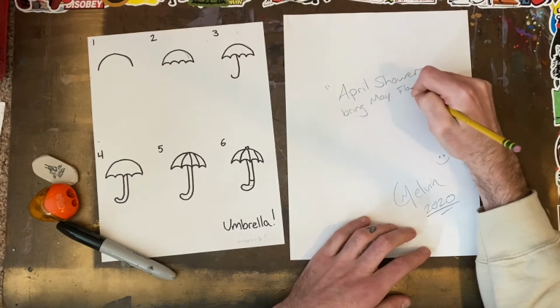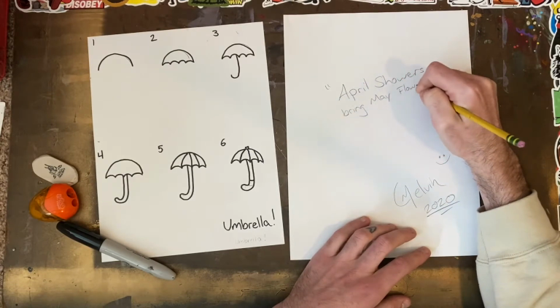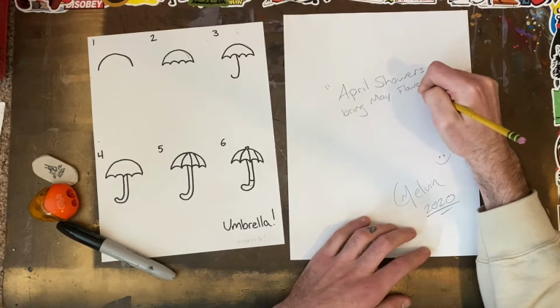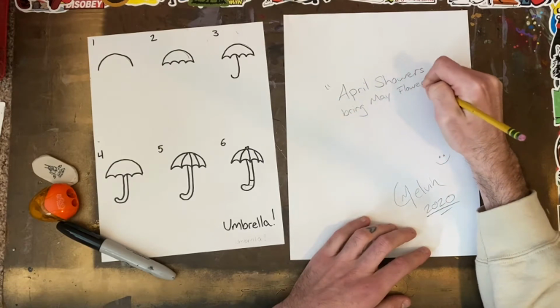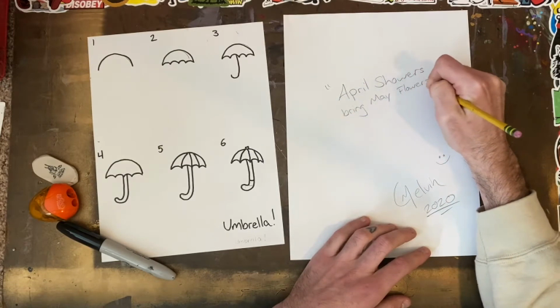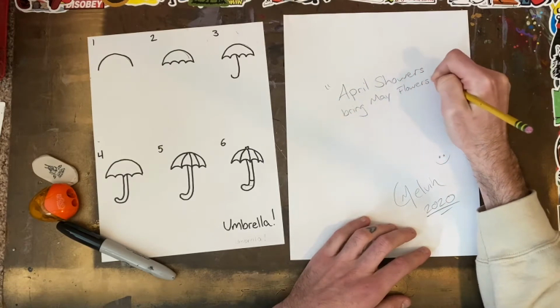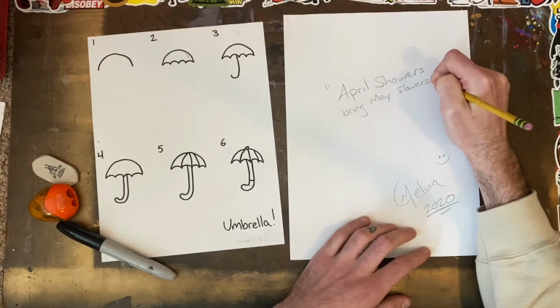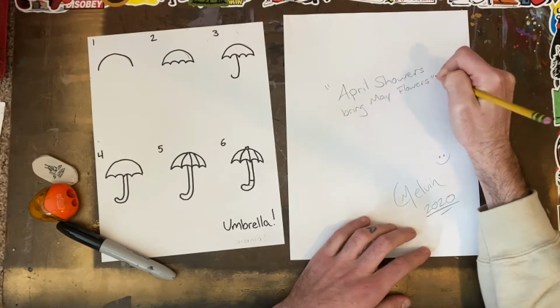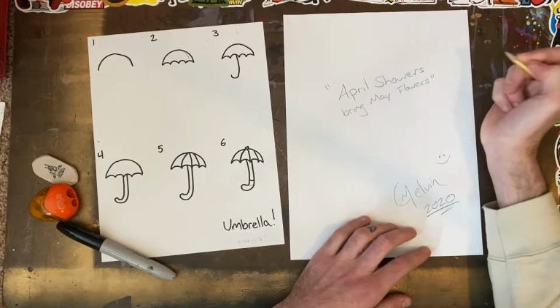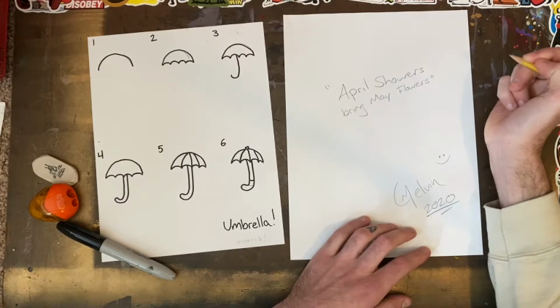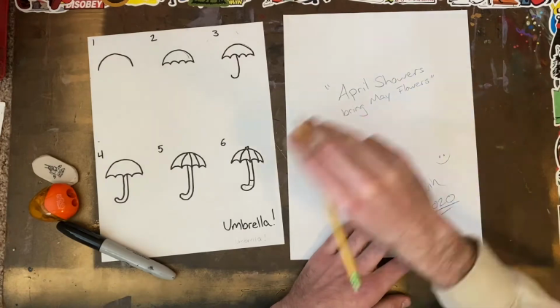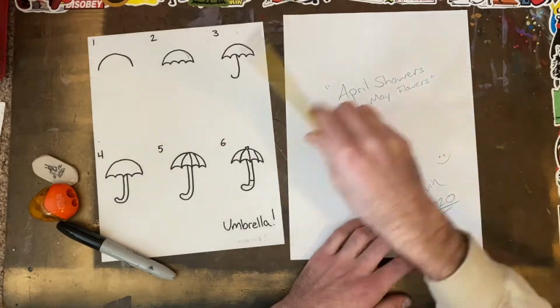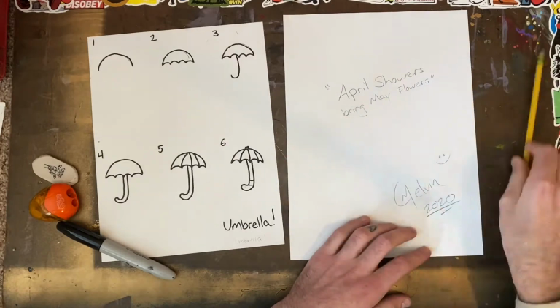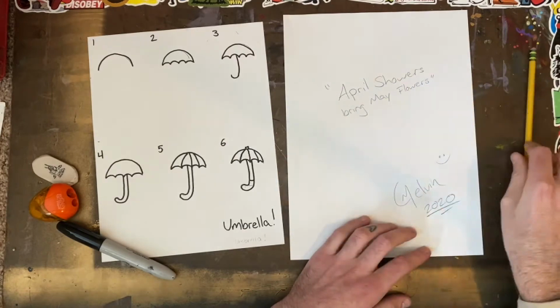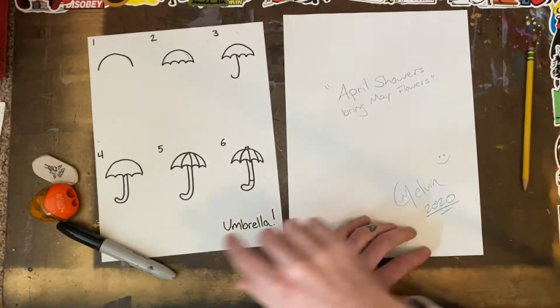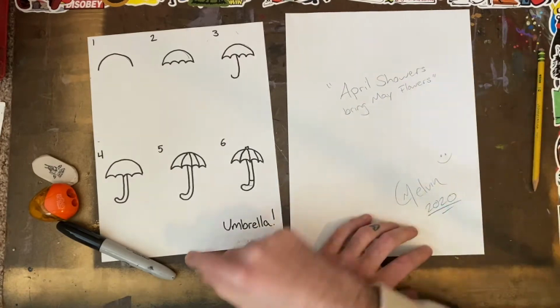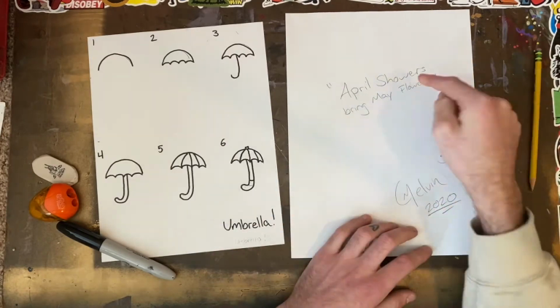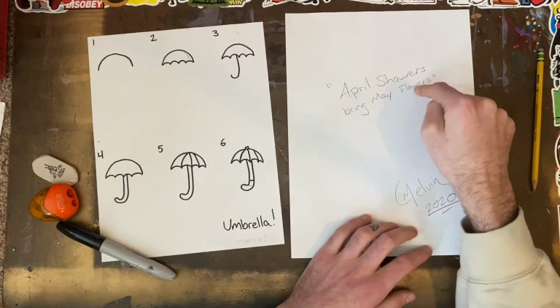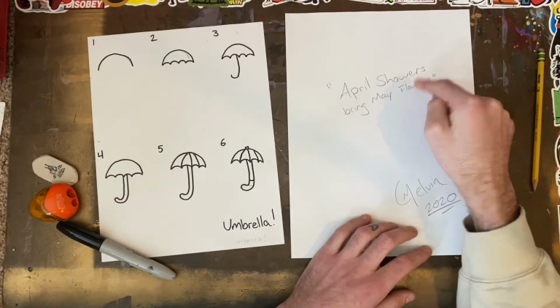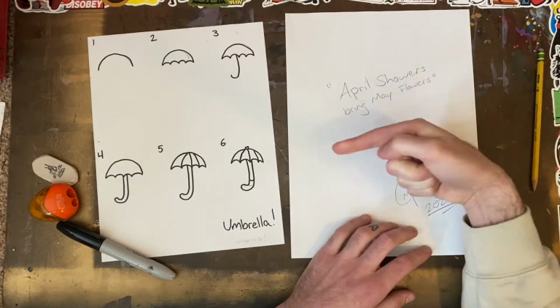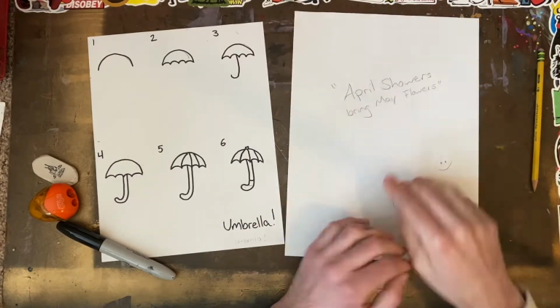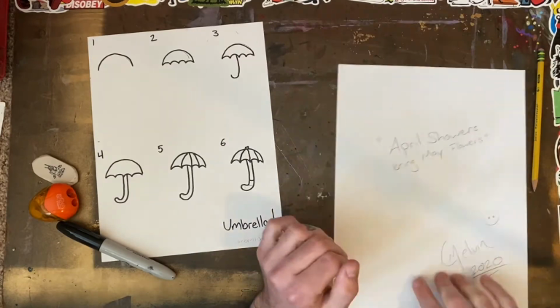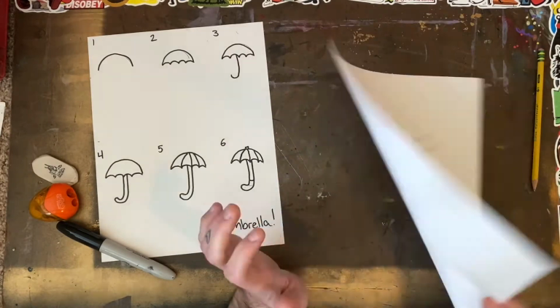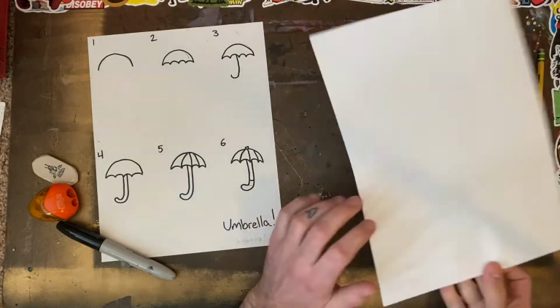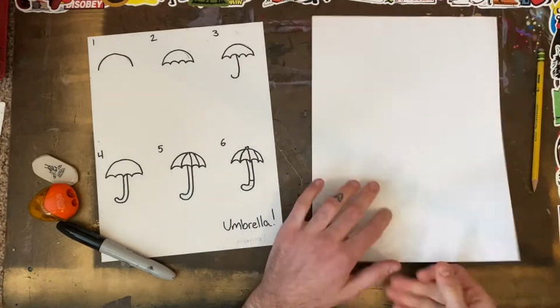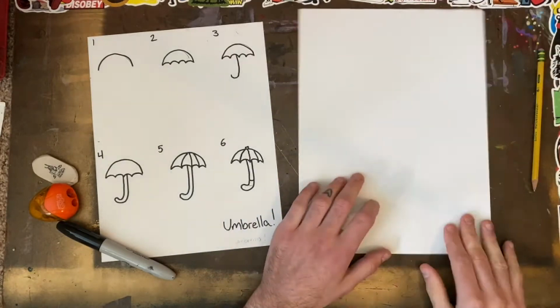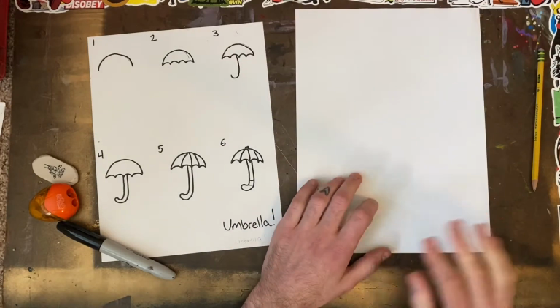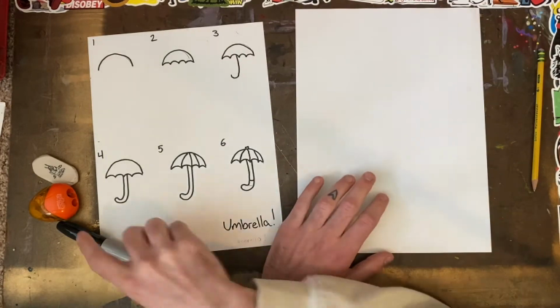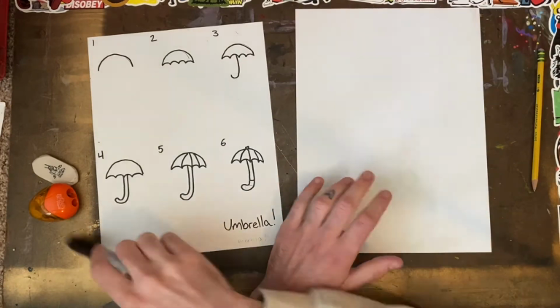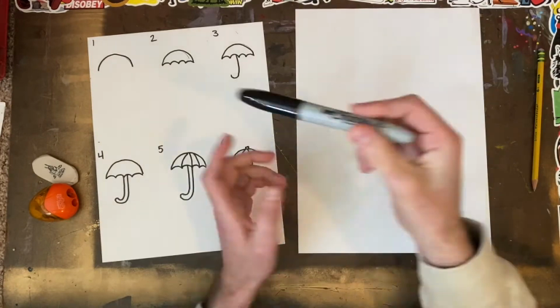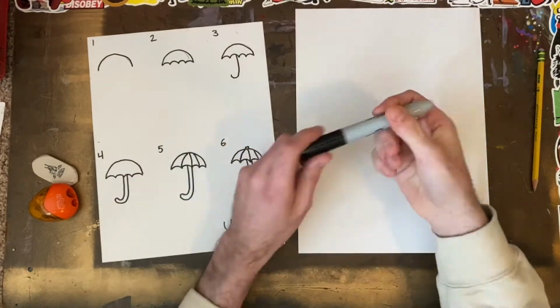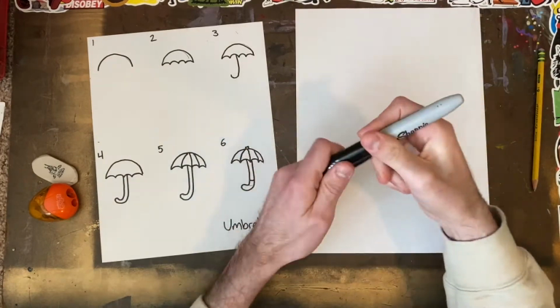I will draw three main things today: an umbrella, rain, and flowers.